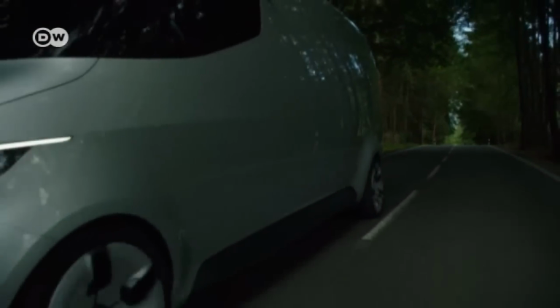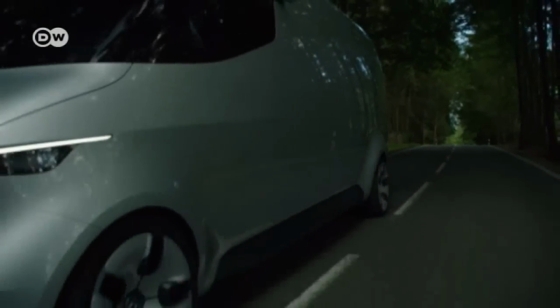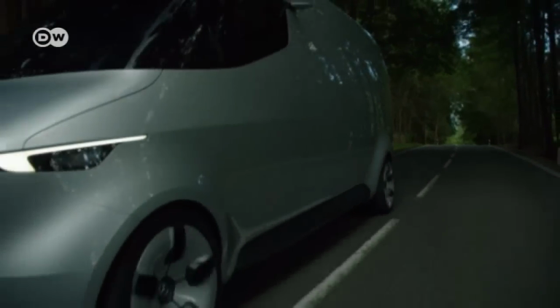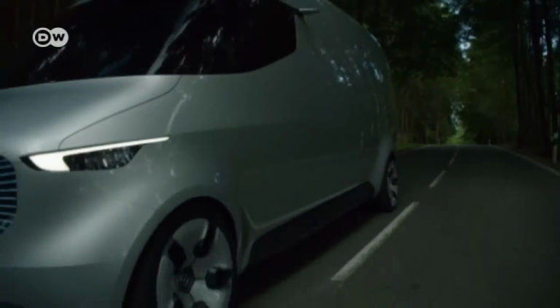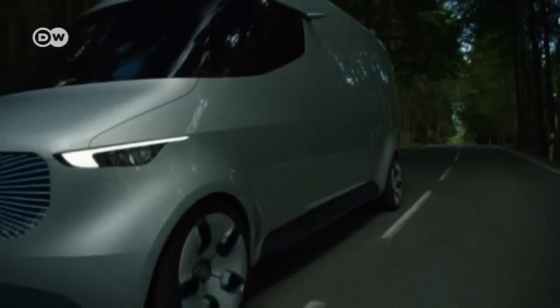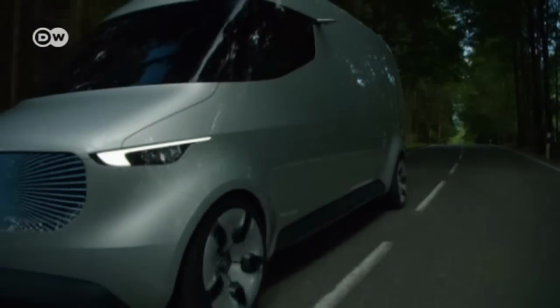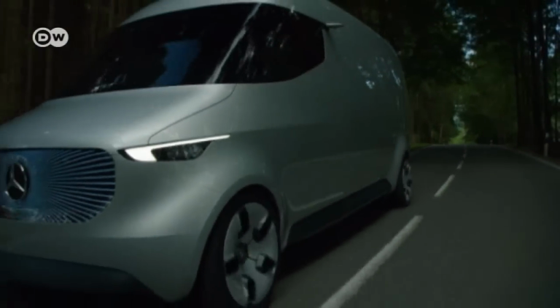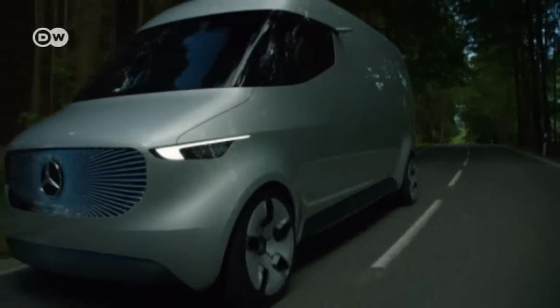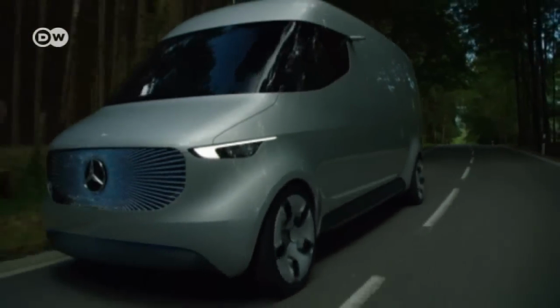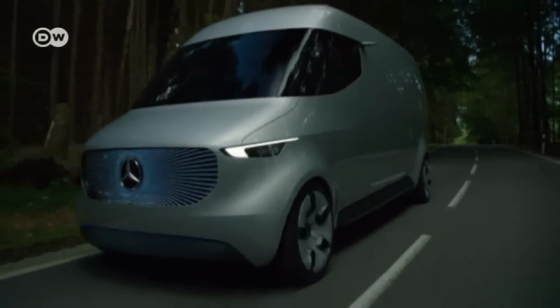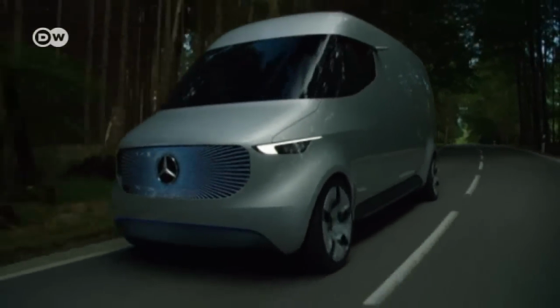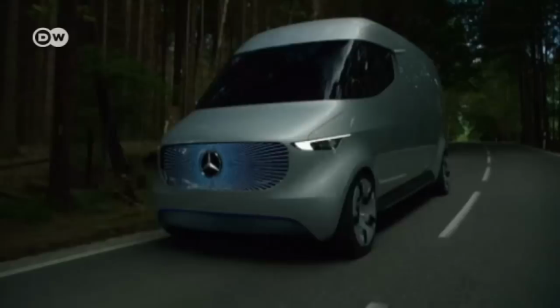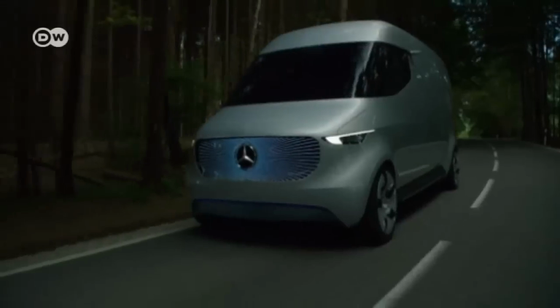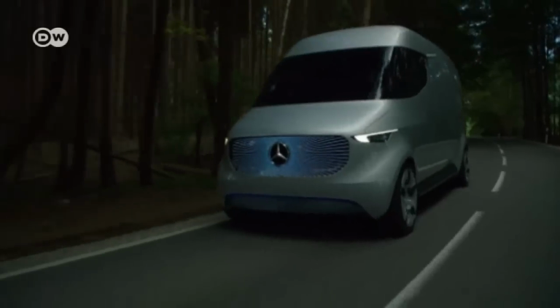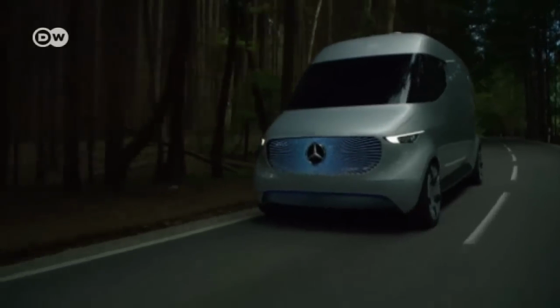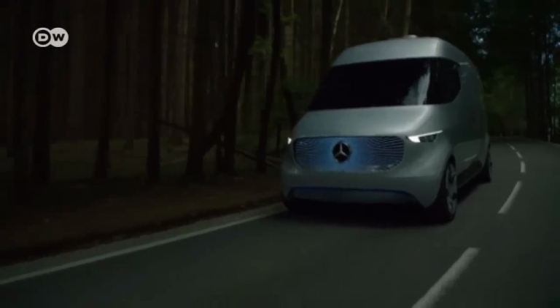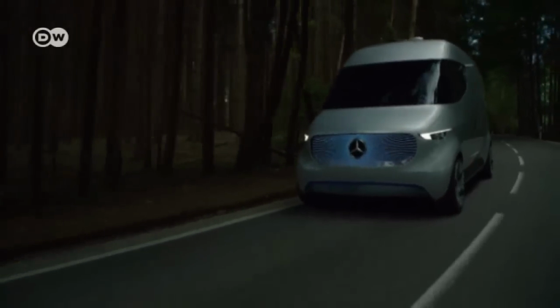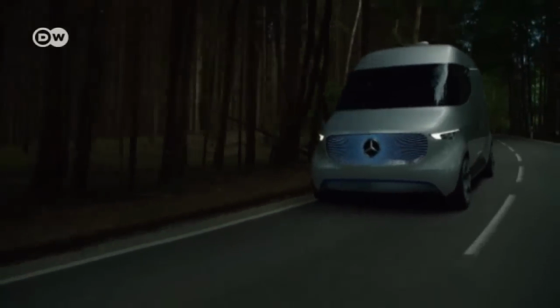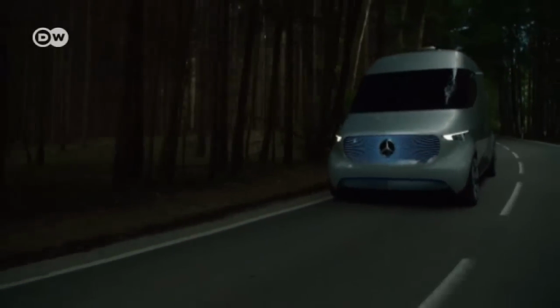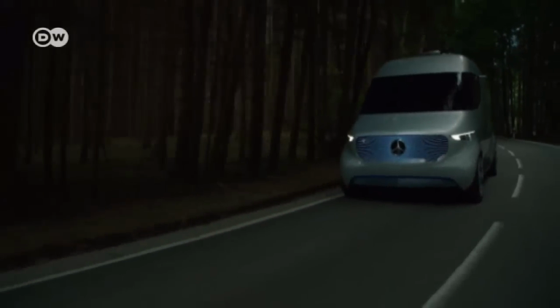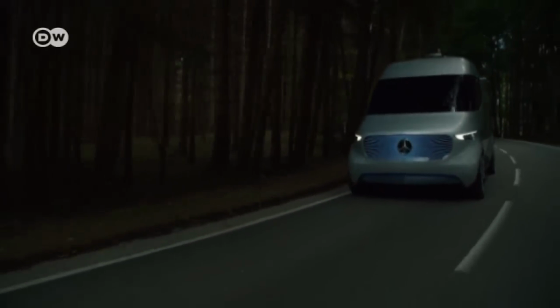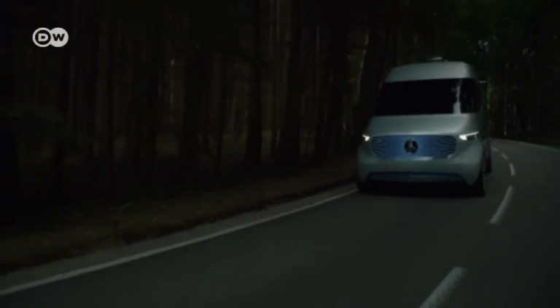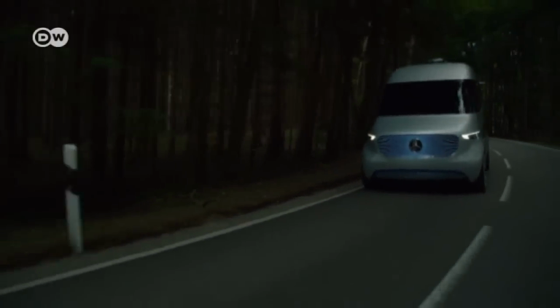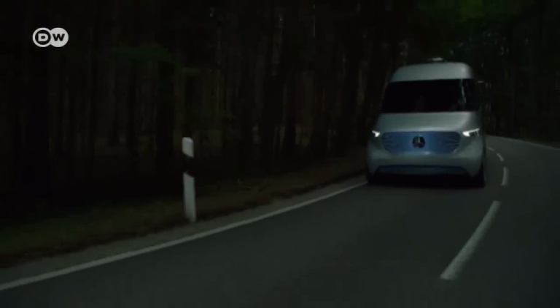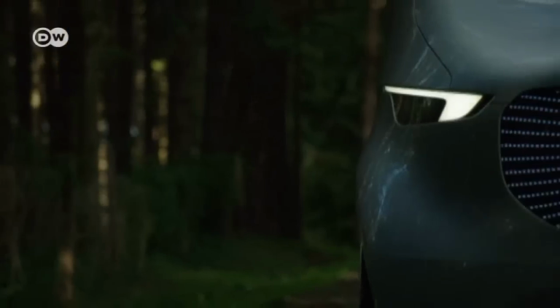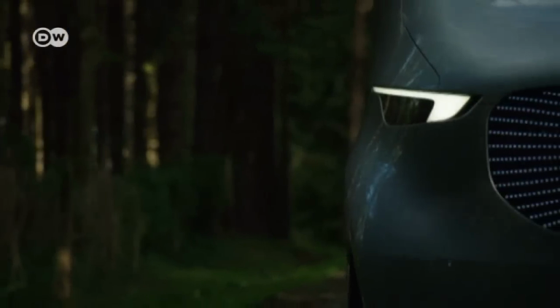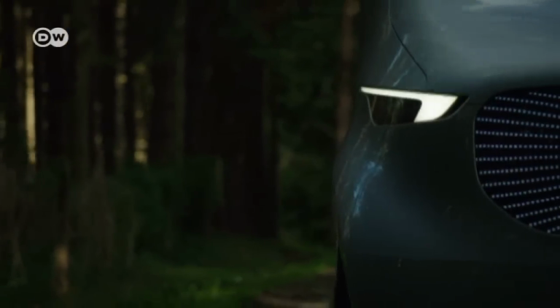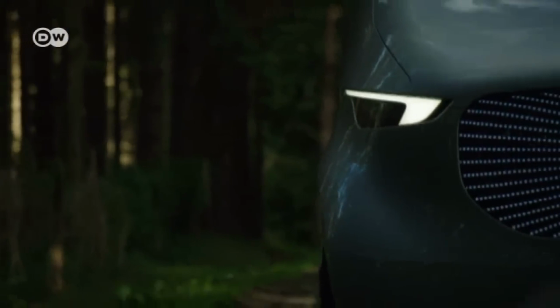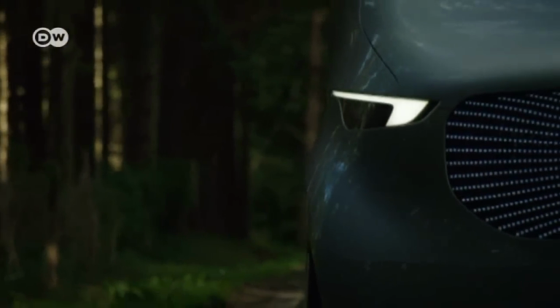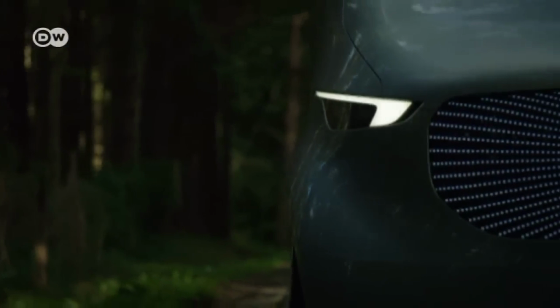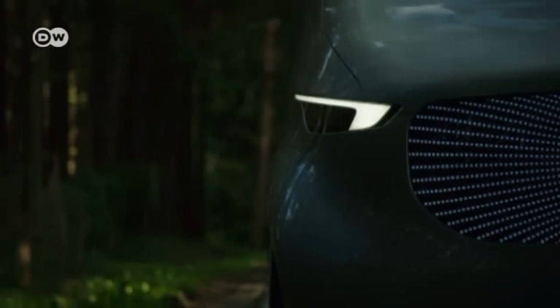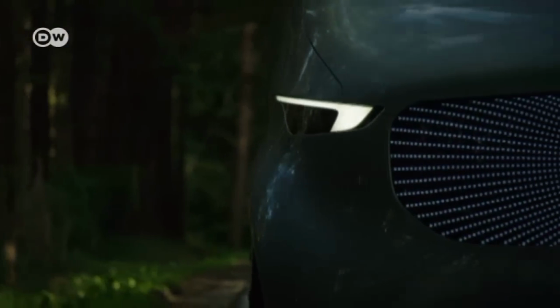The nearly silent electric van will also be able to make deliveries at night without disturbing the neighbors.